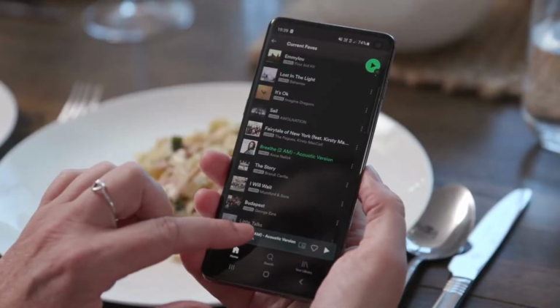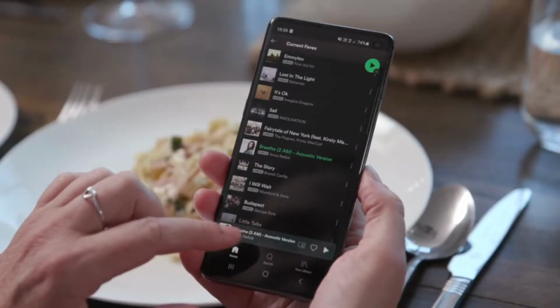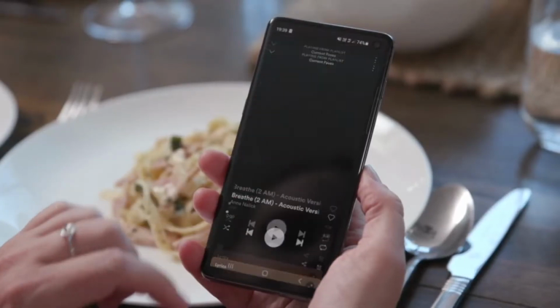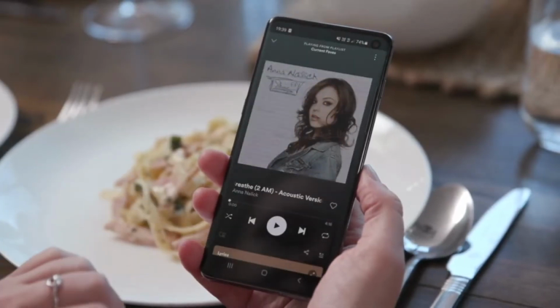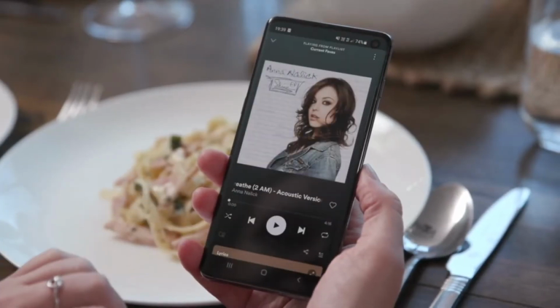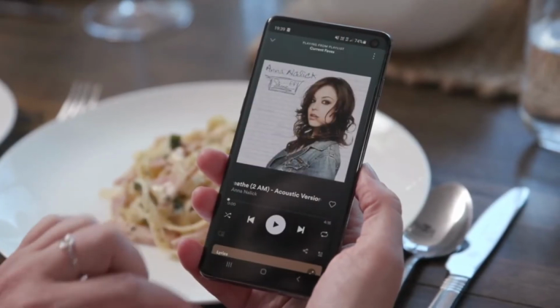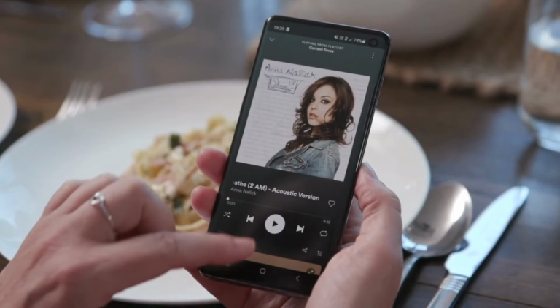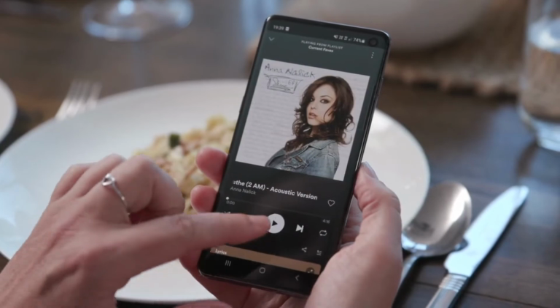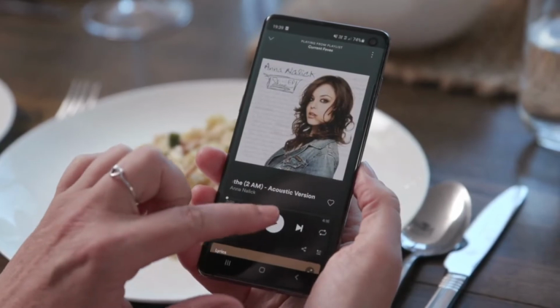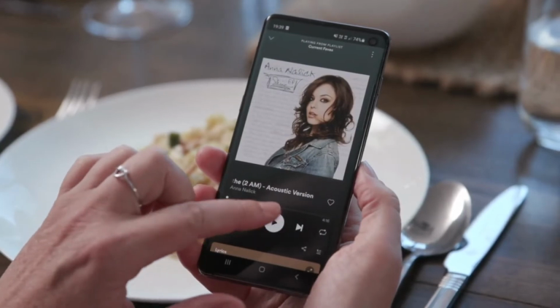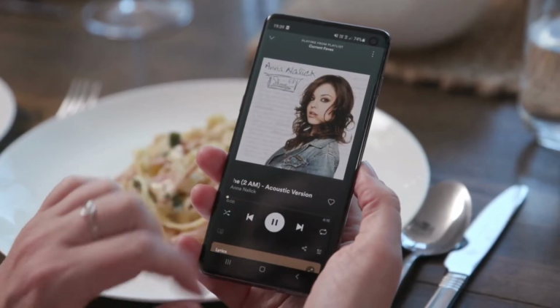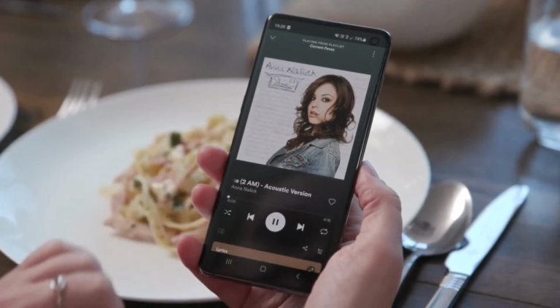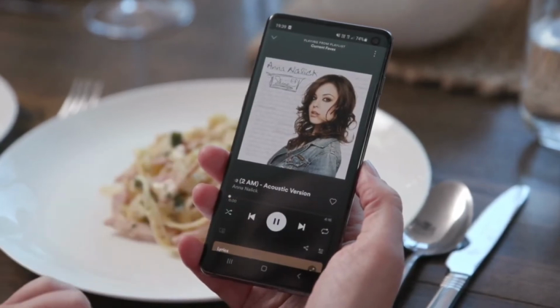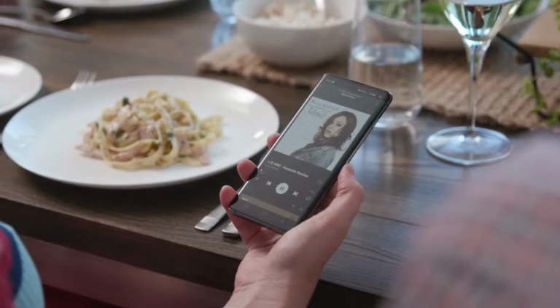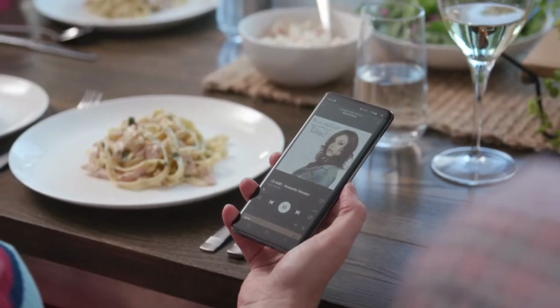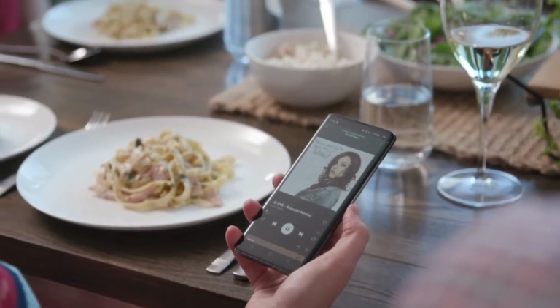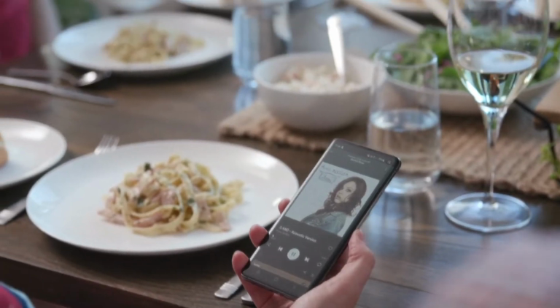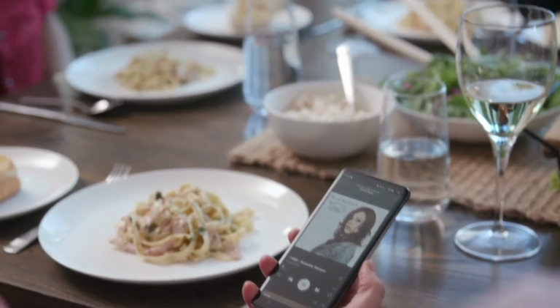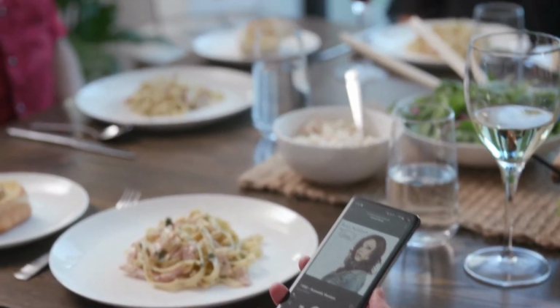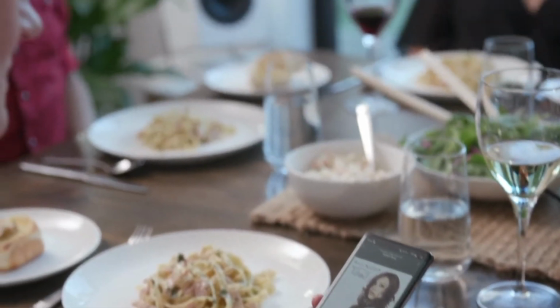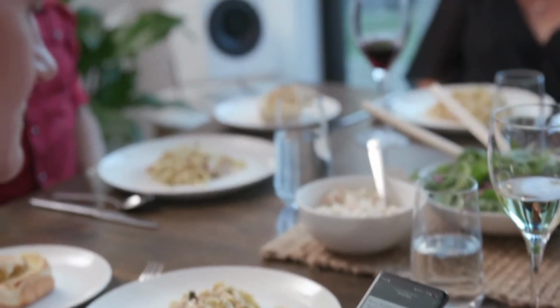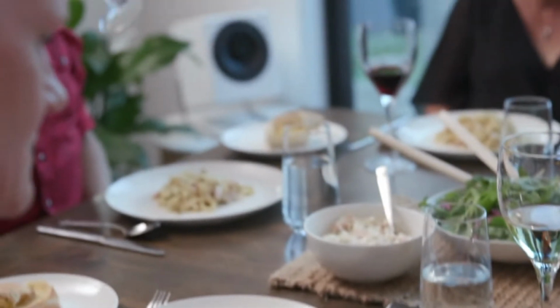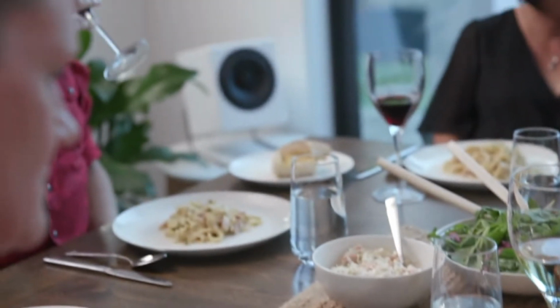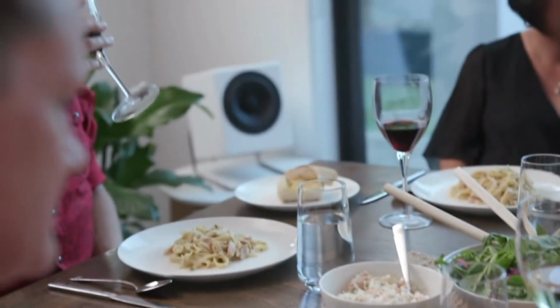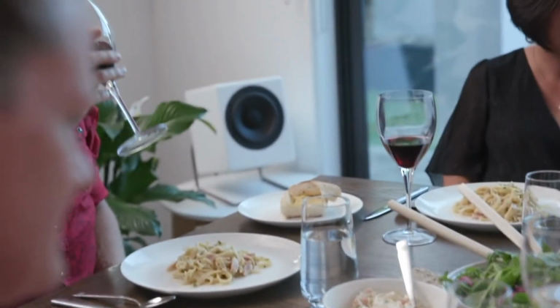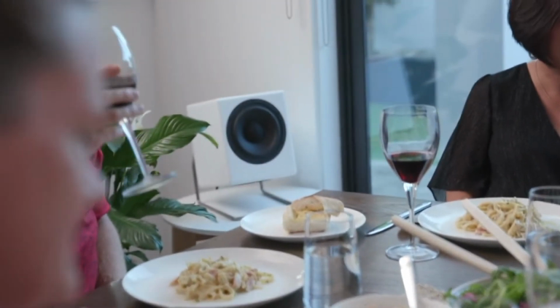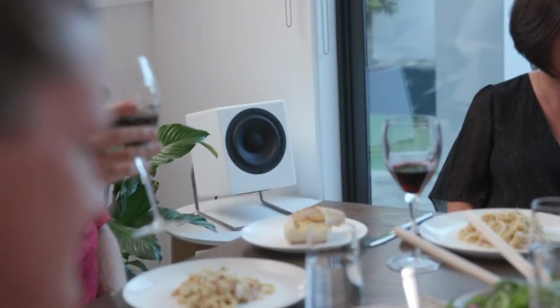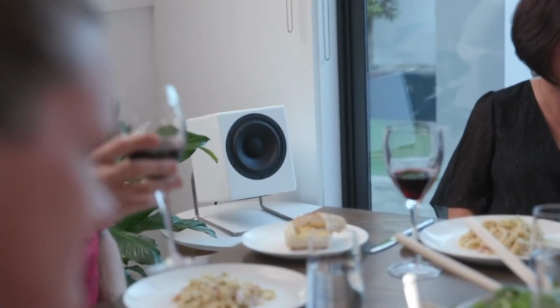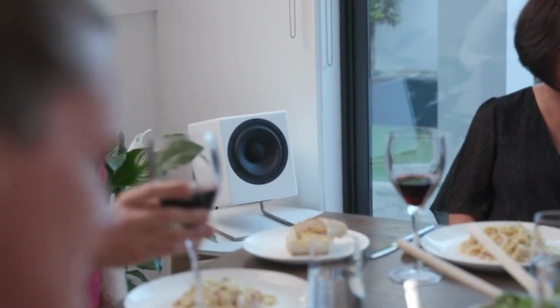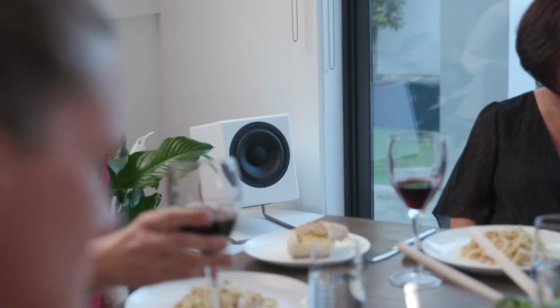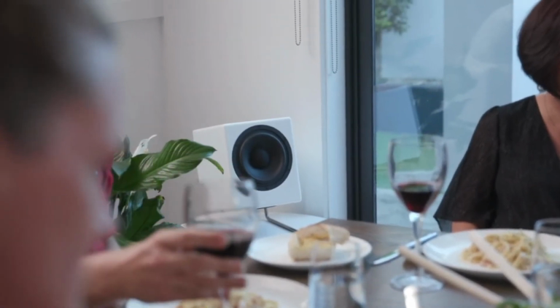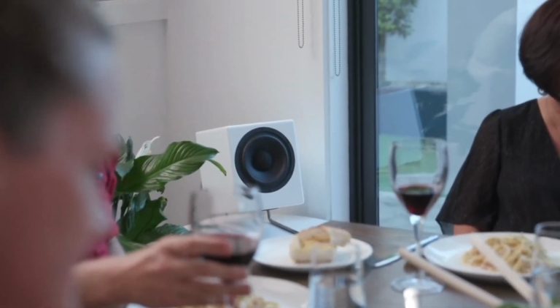The hi-fi box blends beautifully with your decor, and it's great for sharing music at a dinner party, at a conference, or at a wedding.